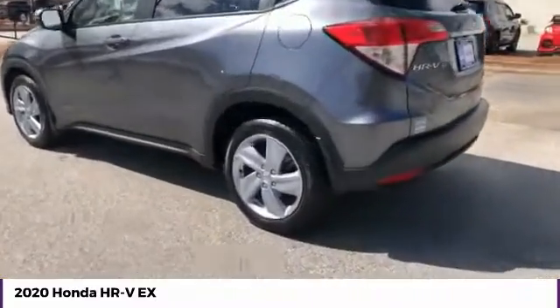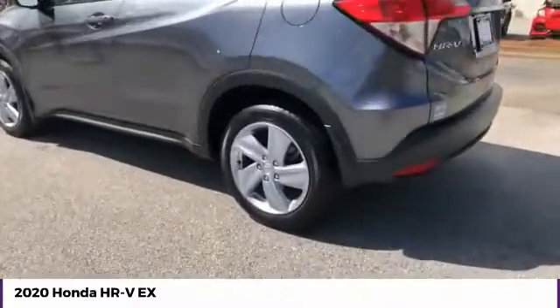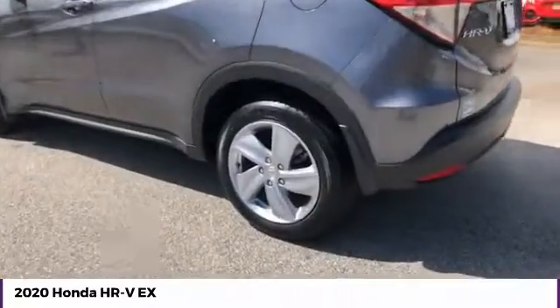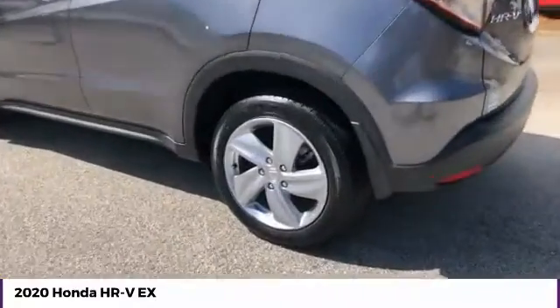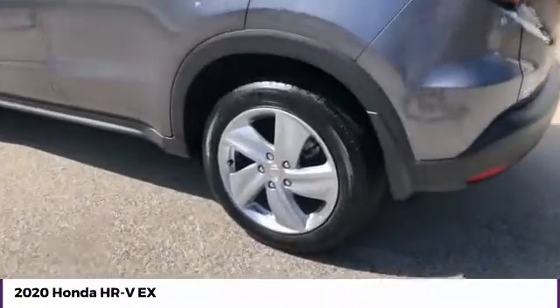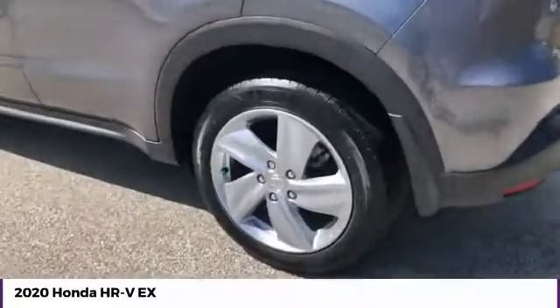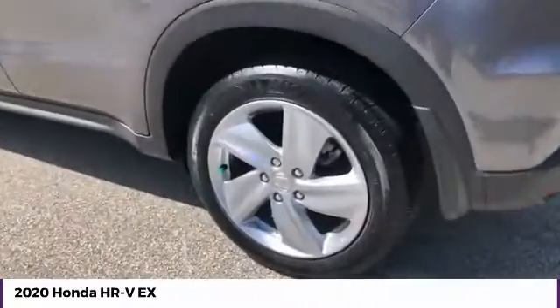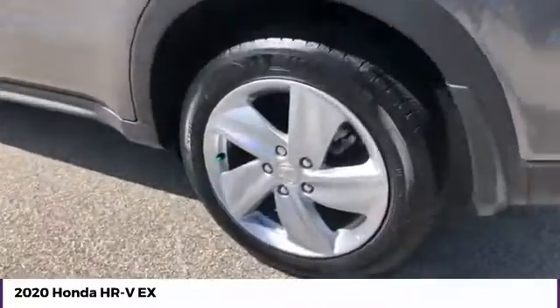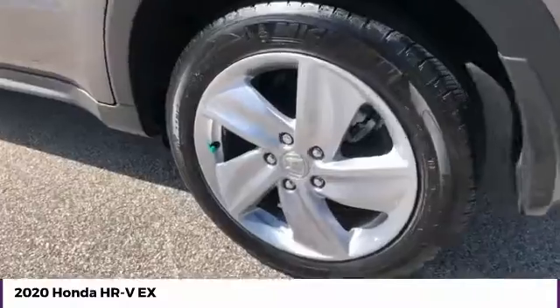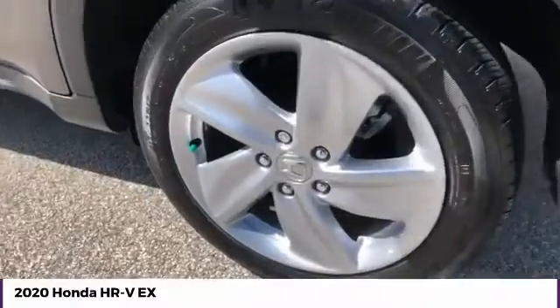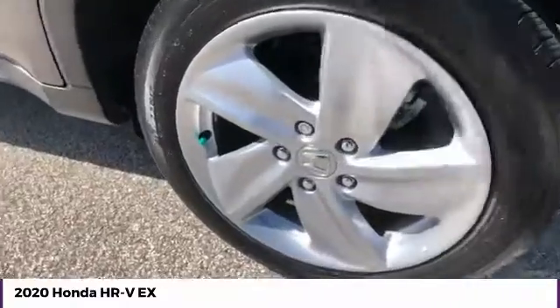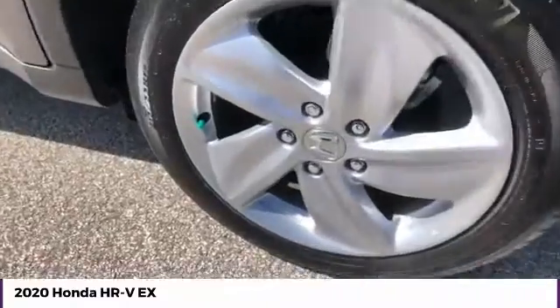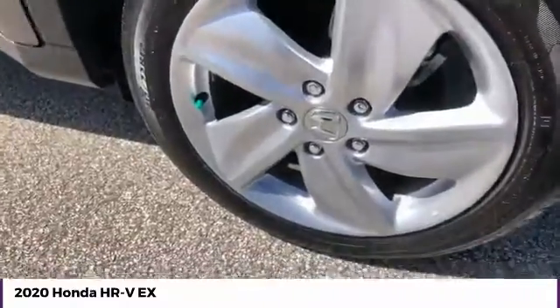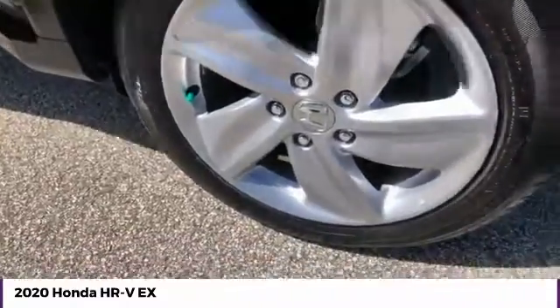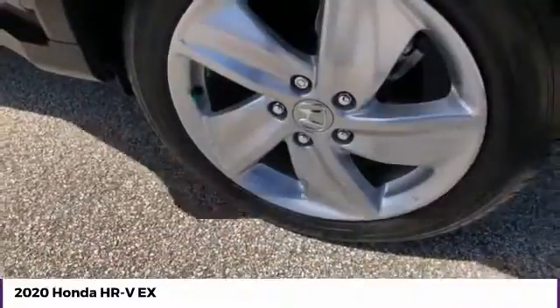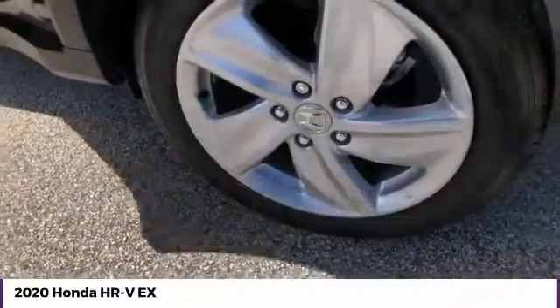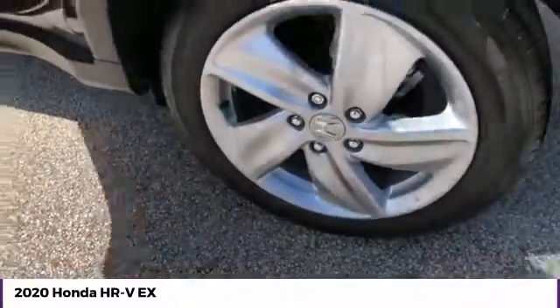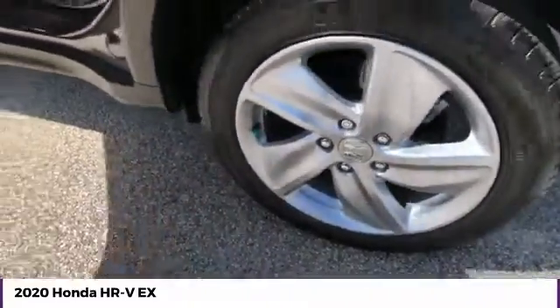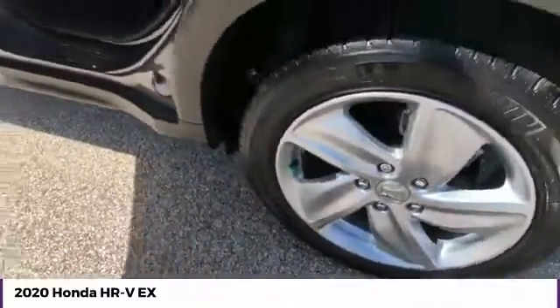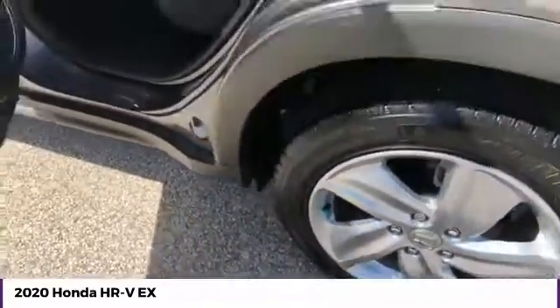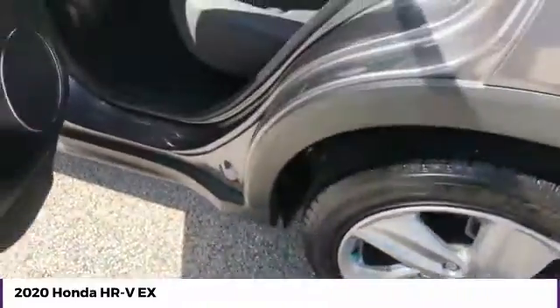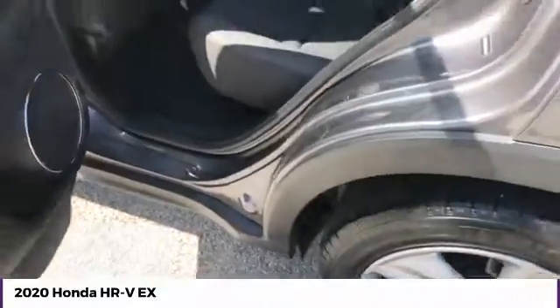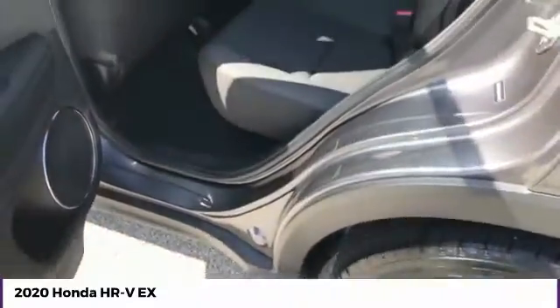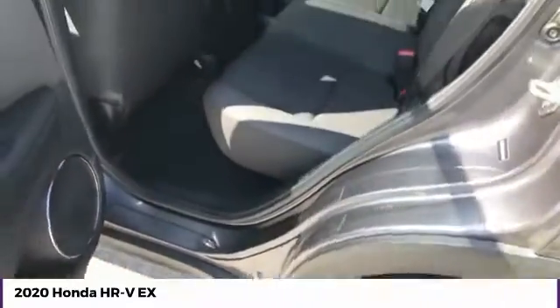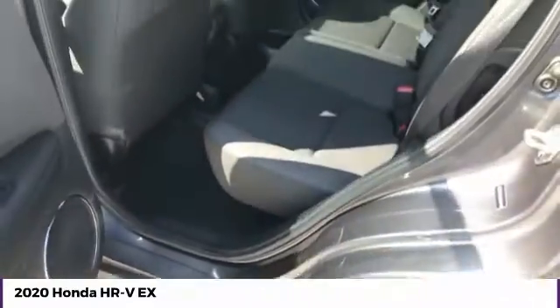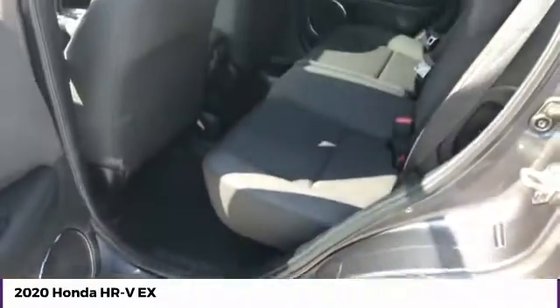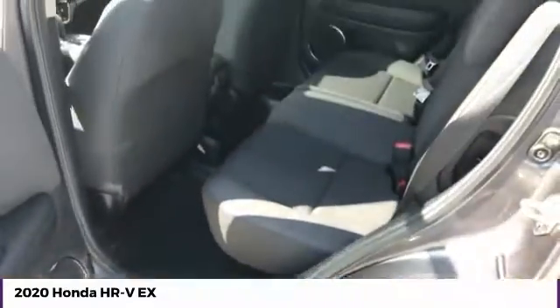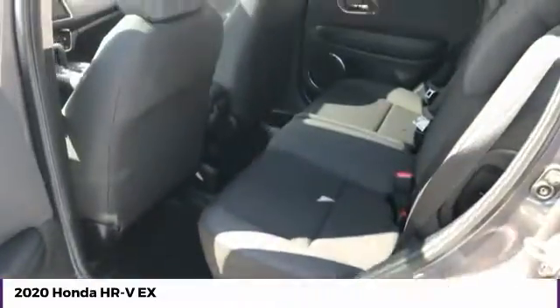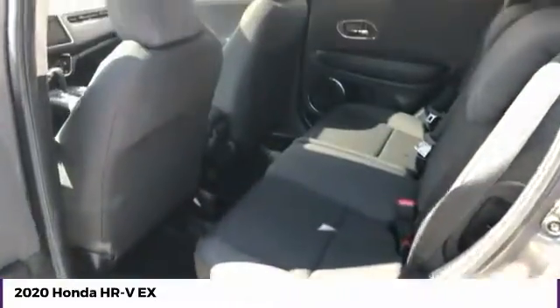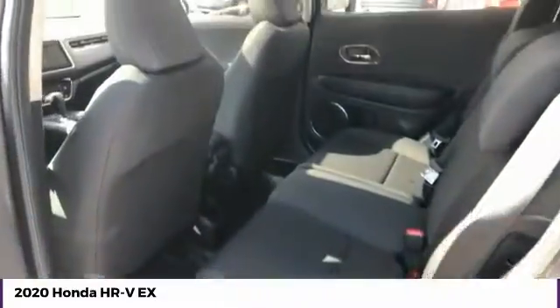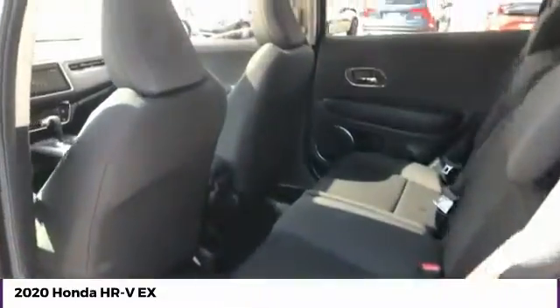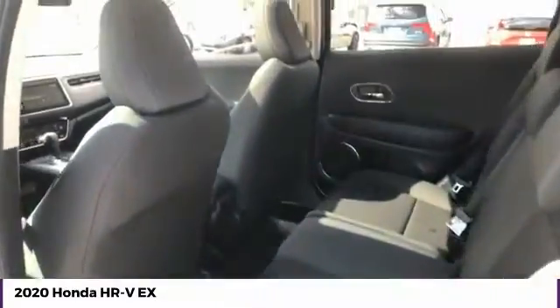Security system. Searching for a dependable vehicle that looks great, too? You found it, so stop in today.